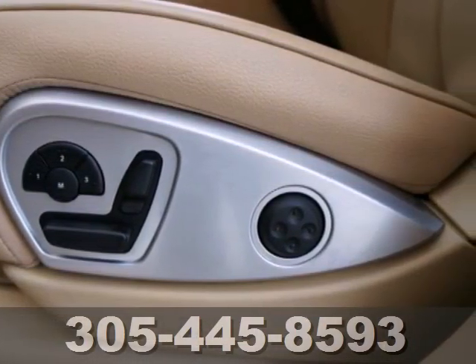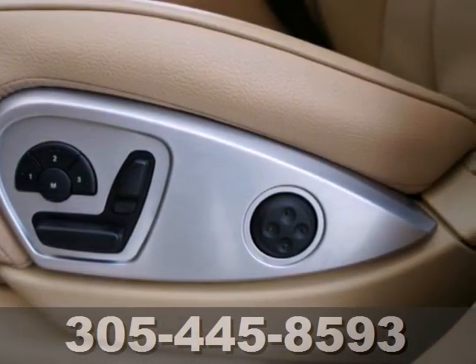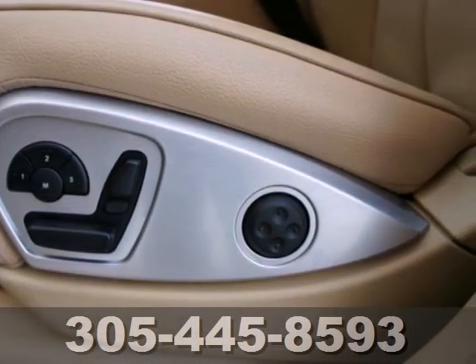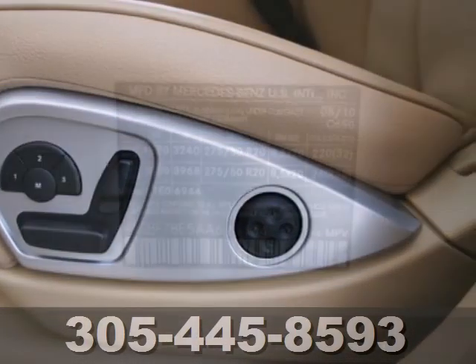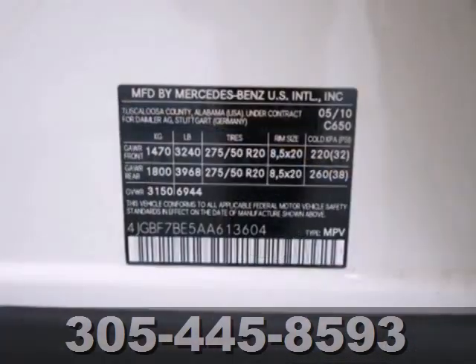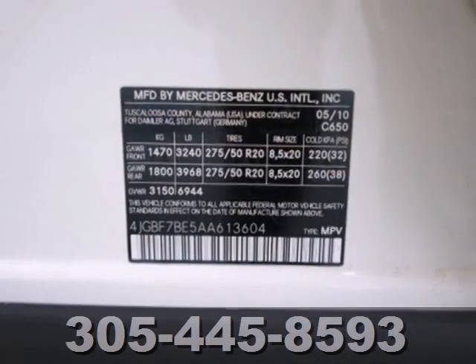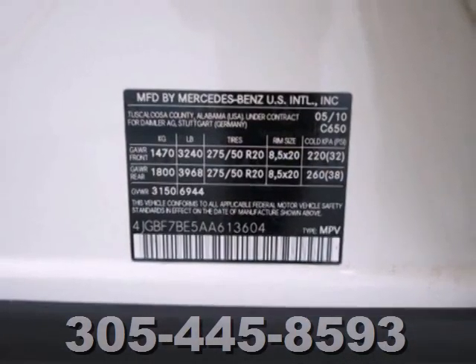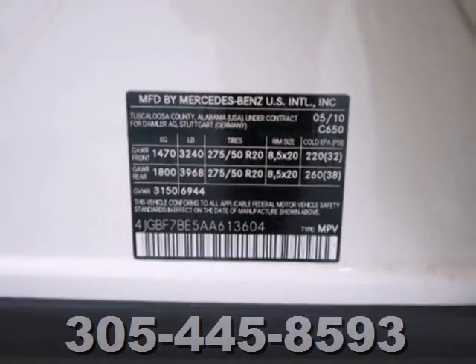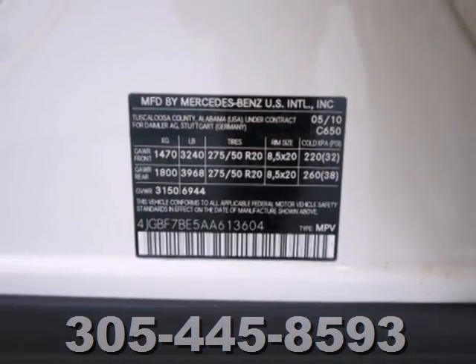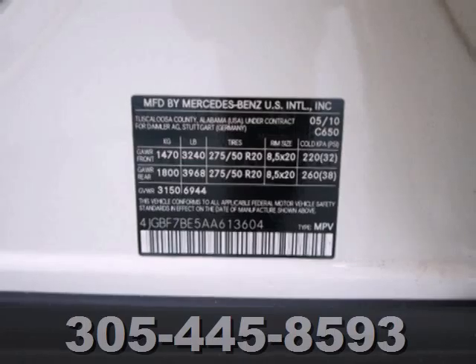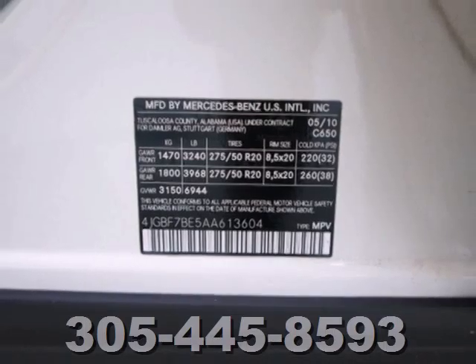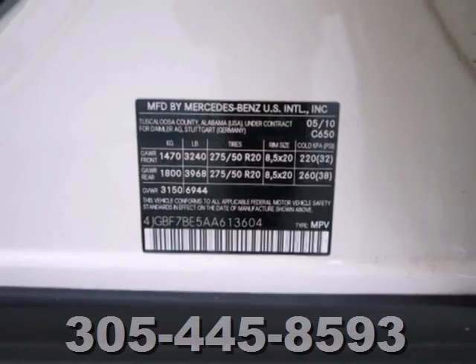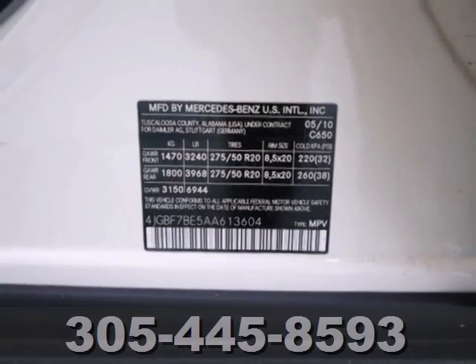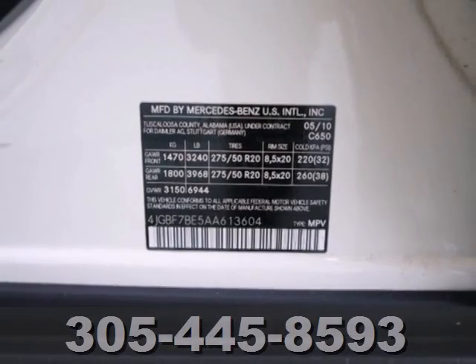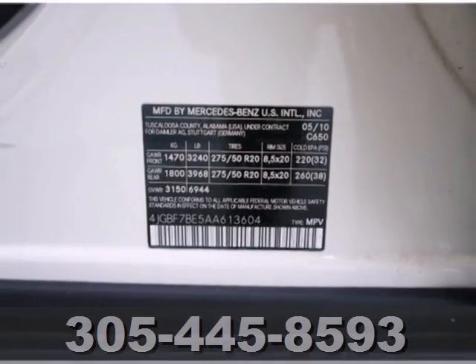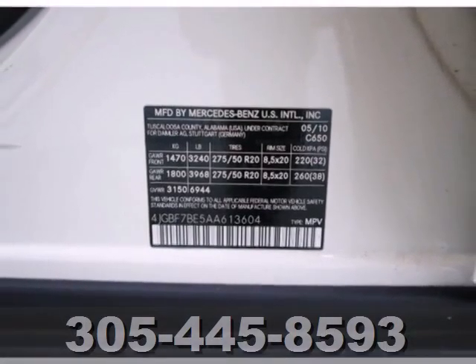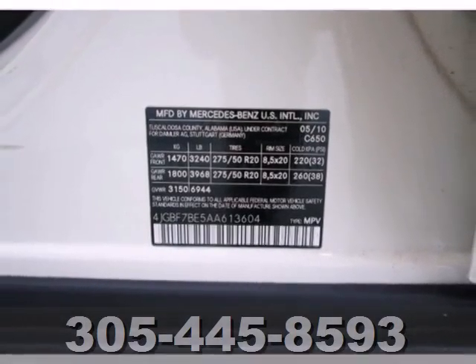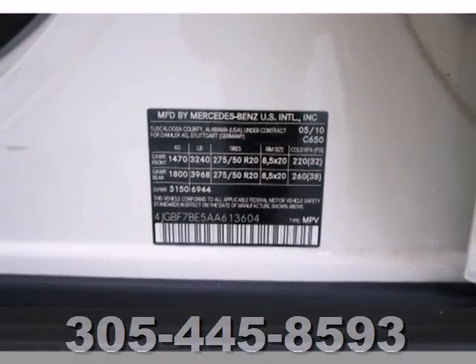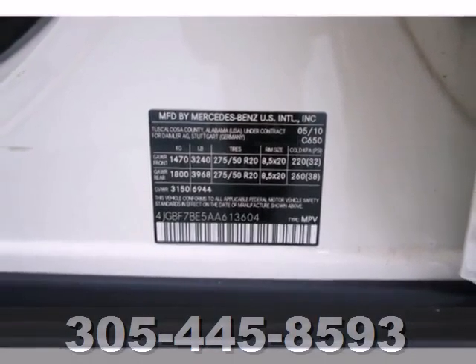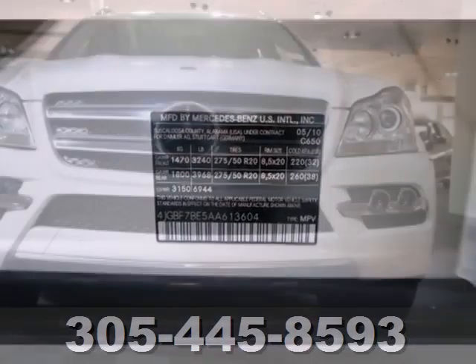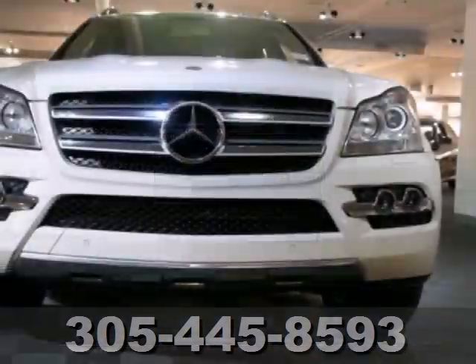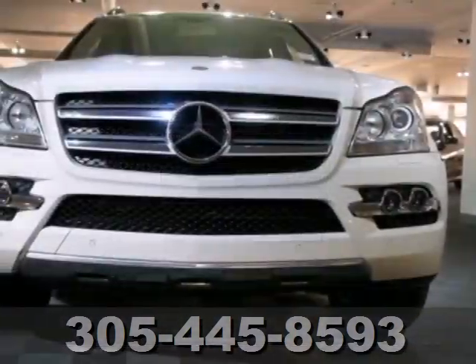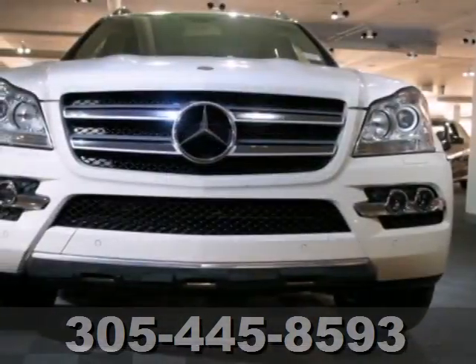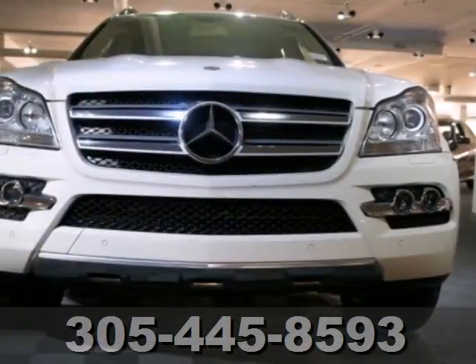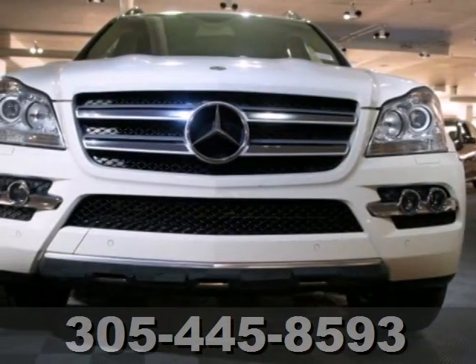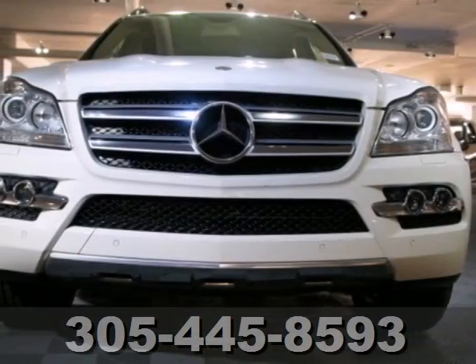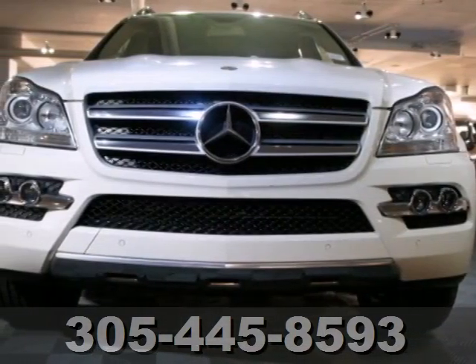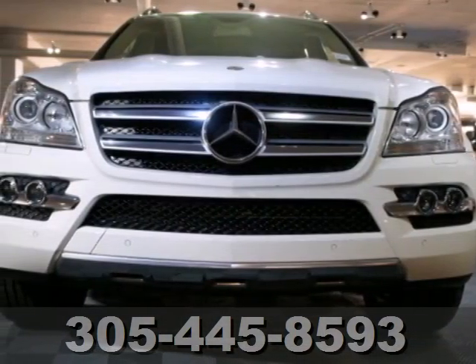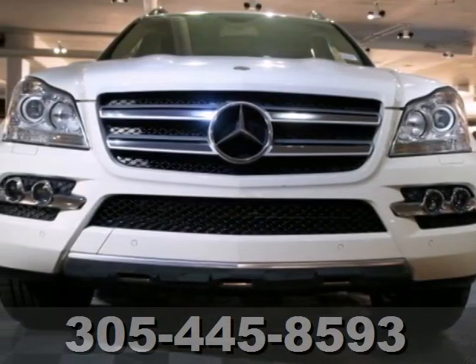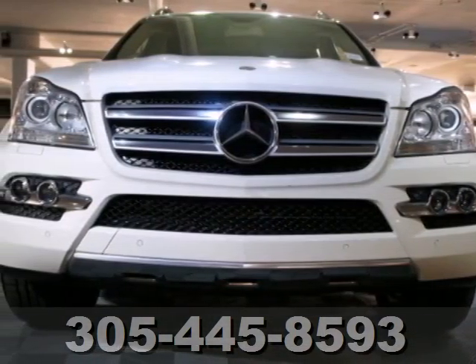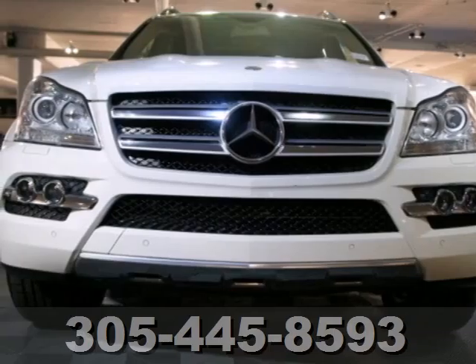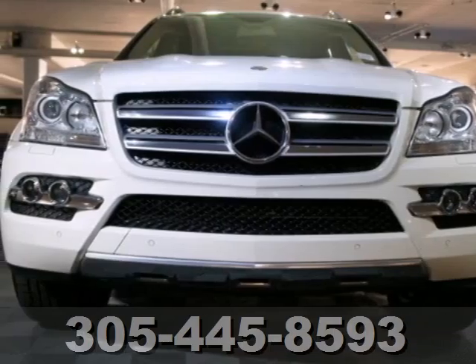The Mercedes GL Class offers the best of all worlds with its silky smooth ride, spacious interior and unsurpassed refinement.